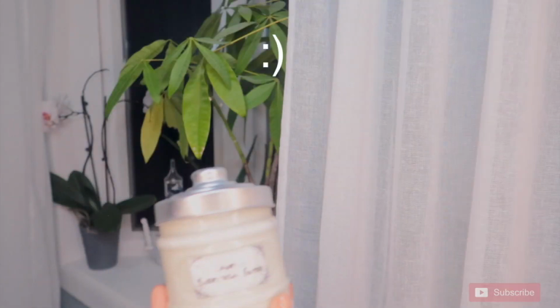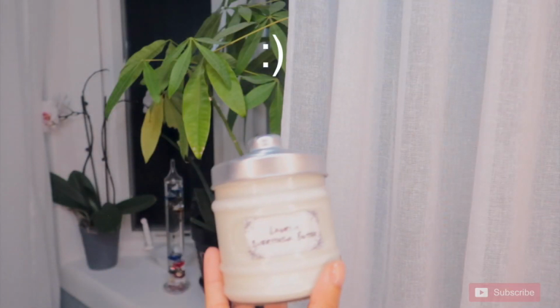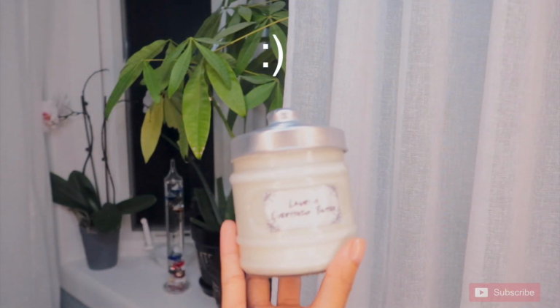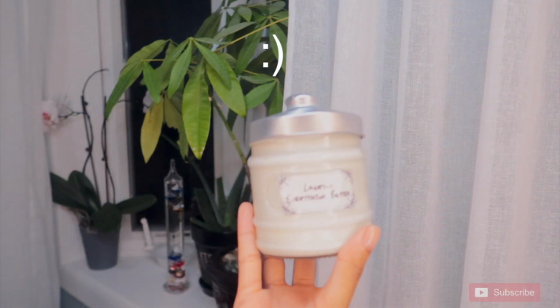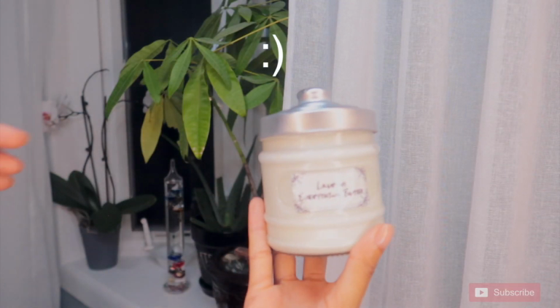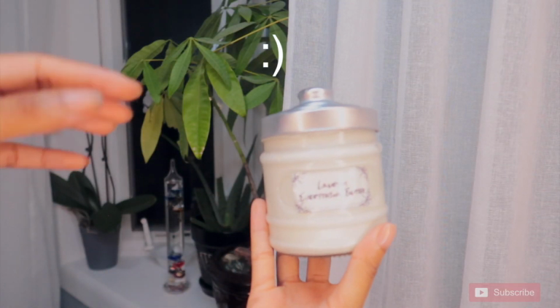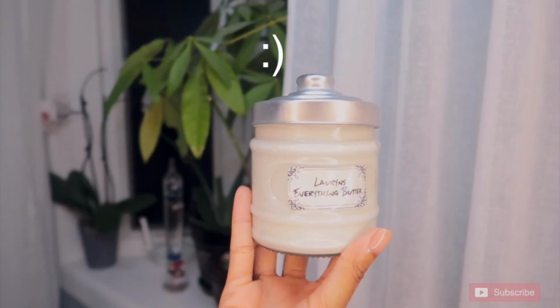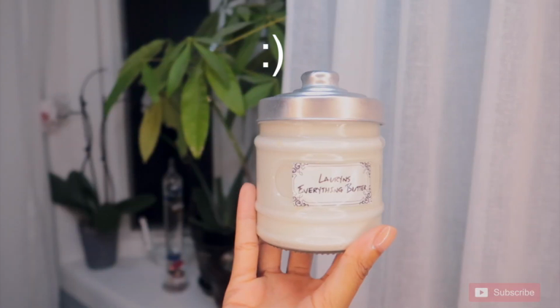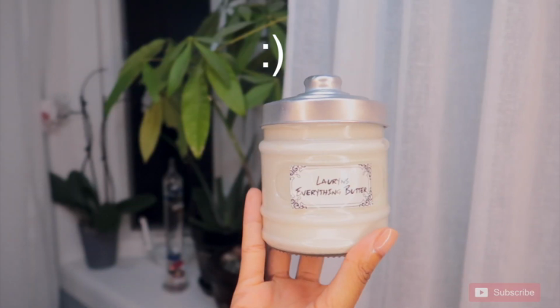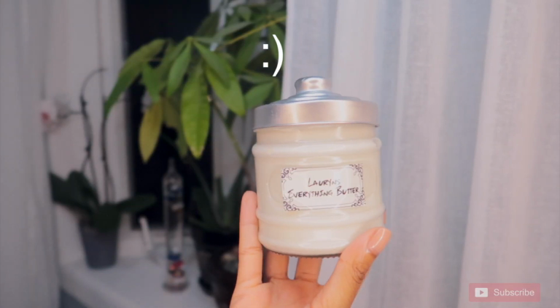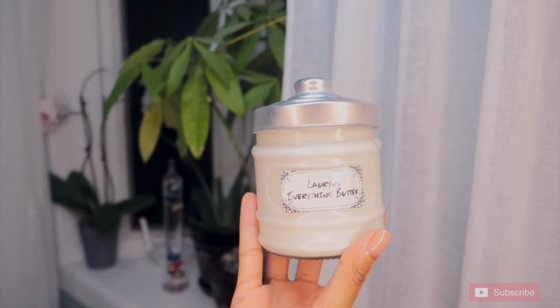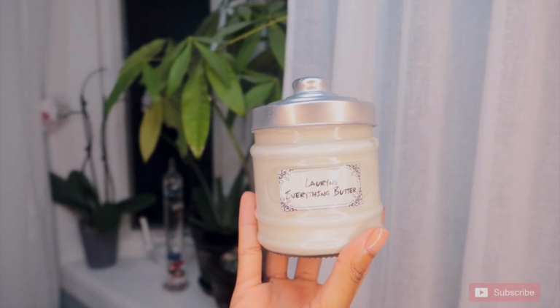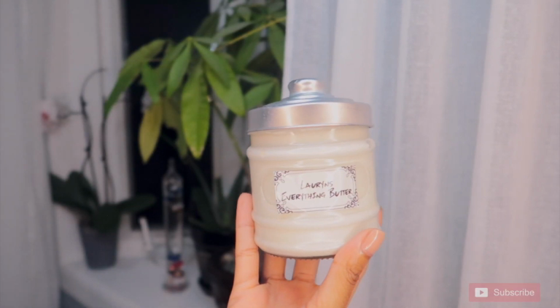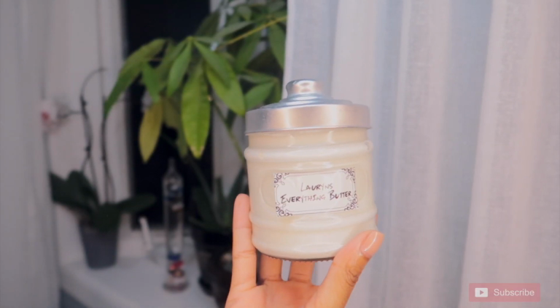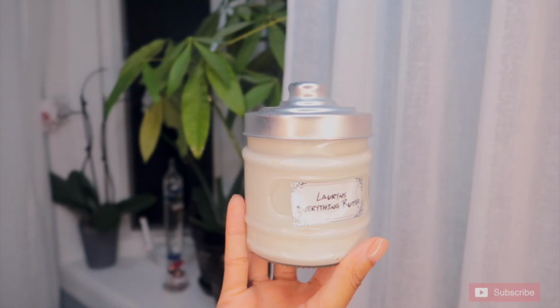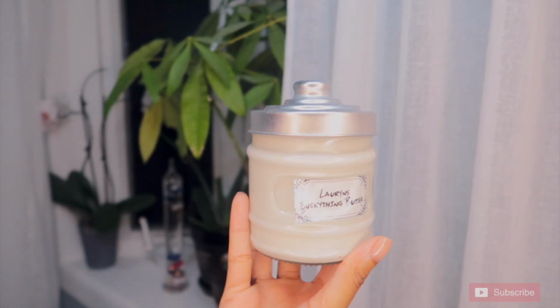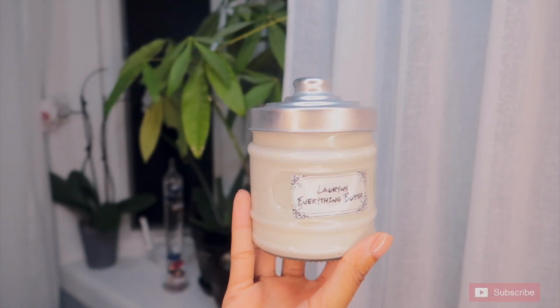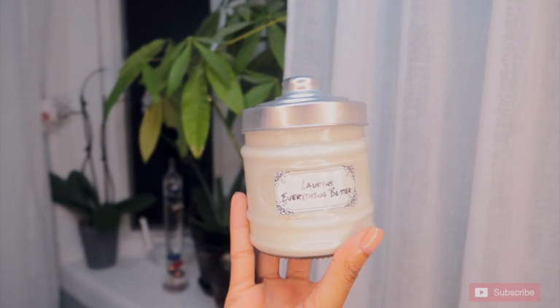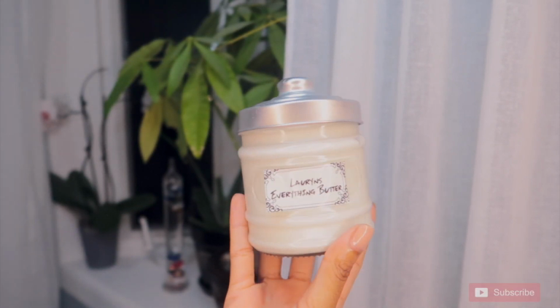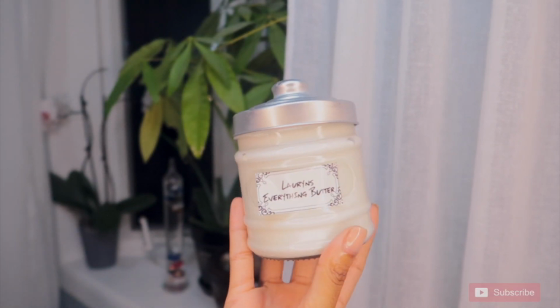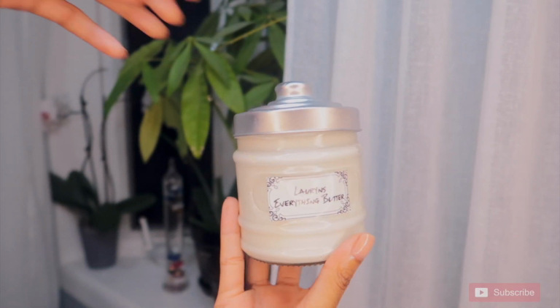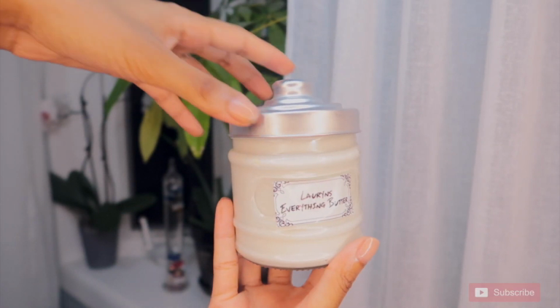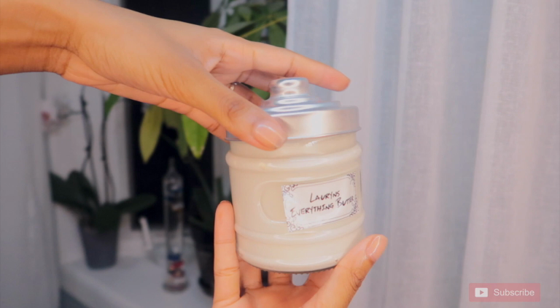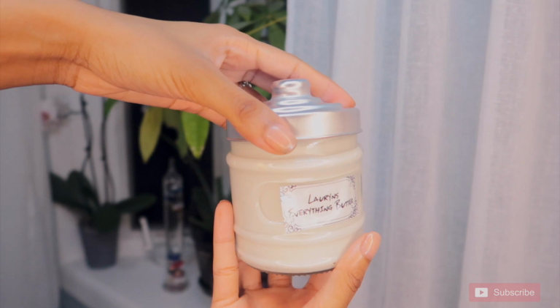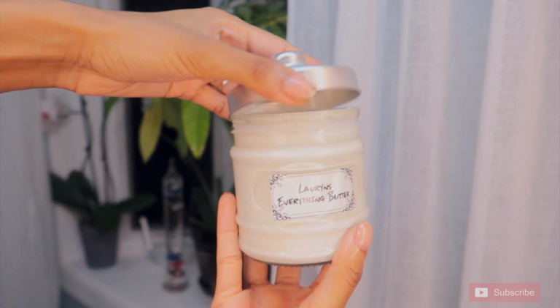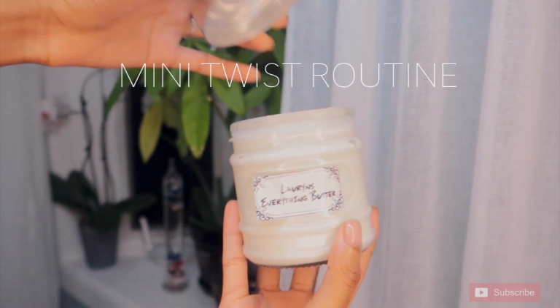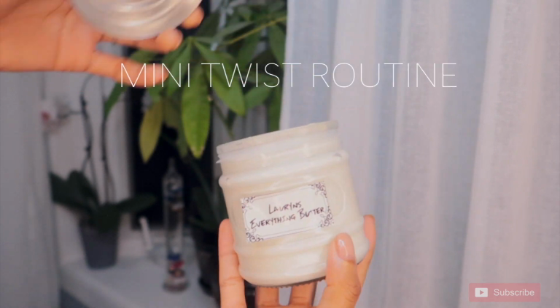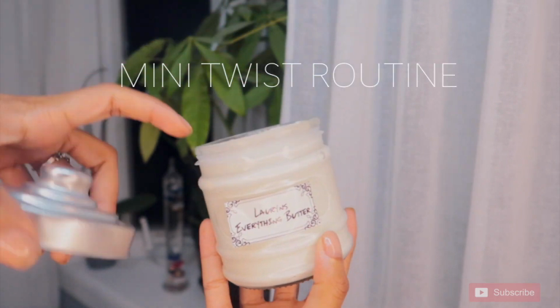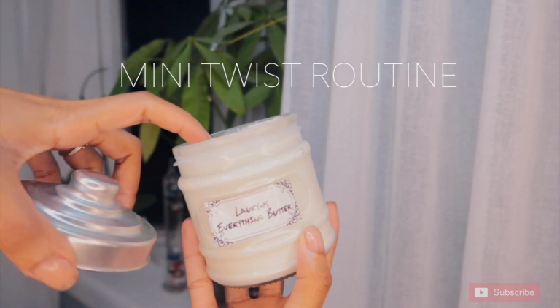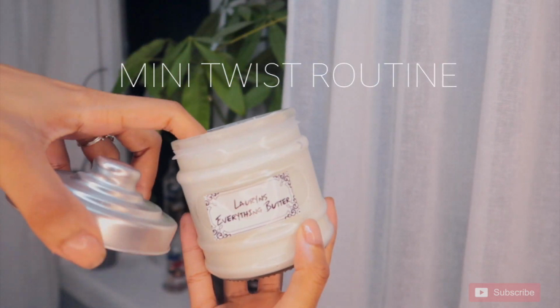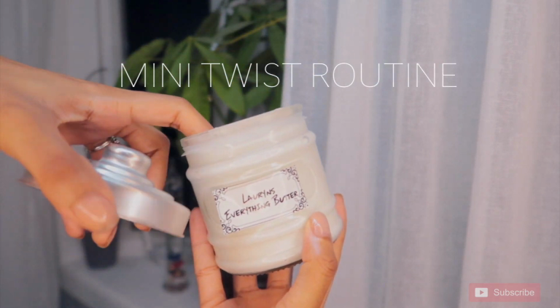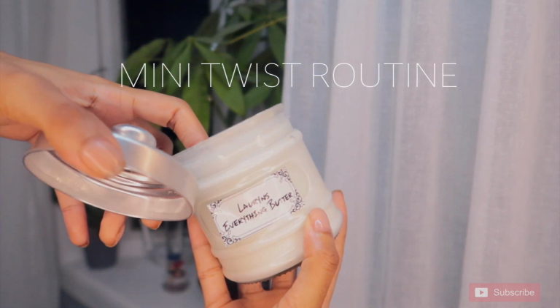Hey guys! Welcome back! In today's video, we're going to get into my mini twist routine.